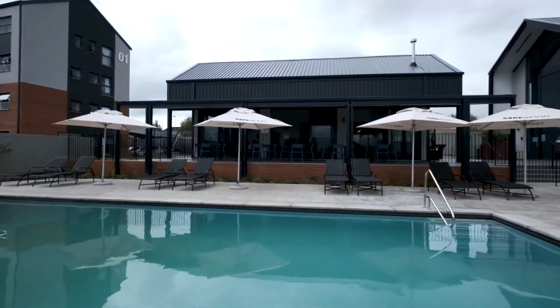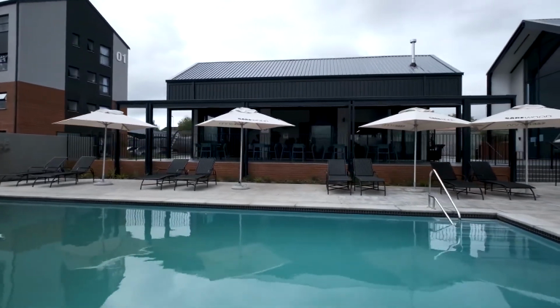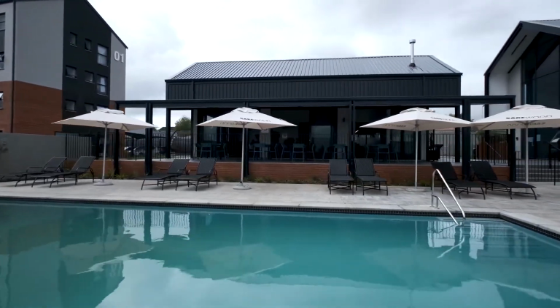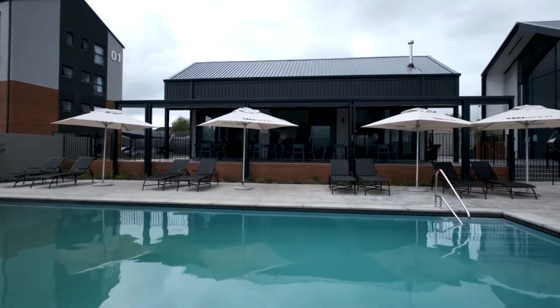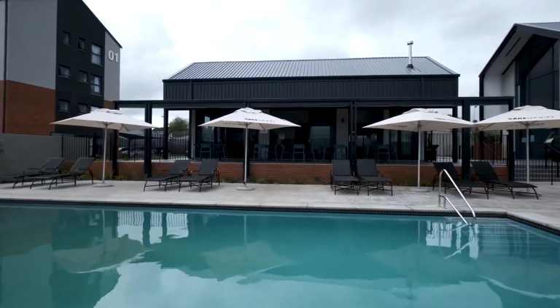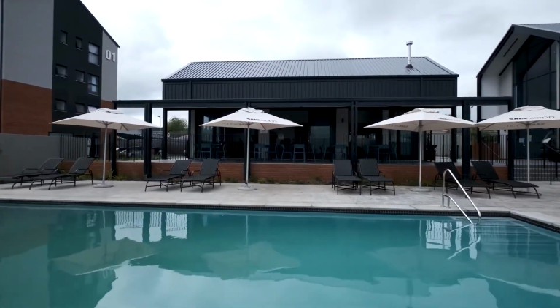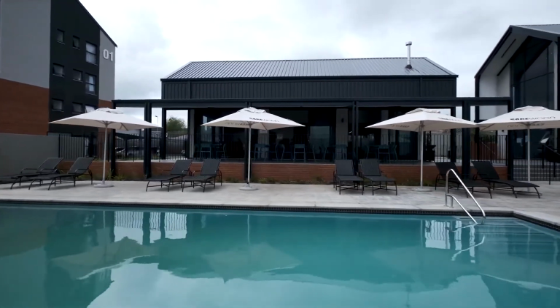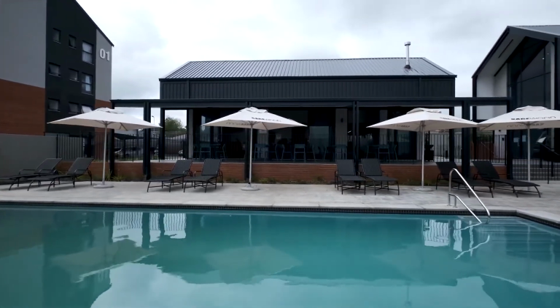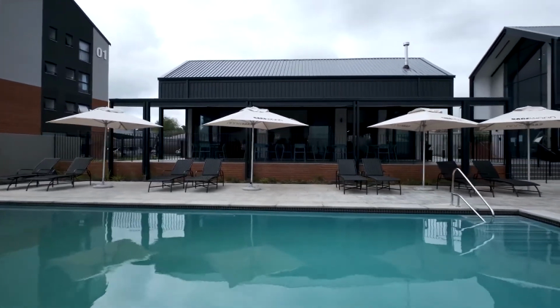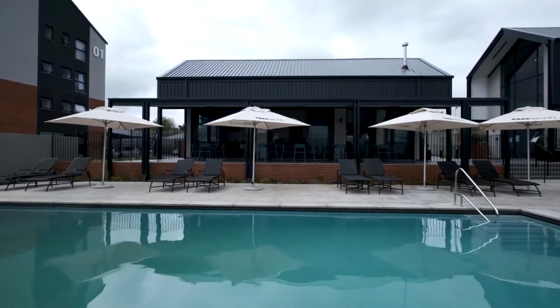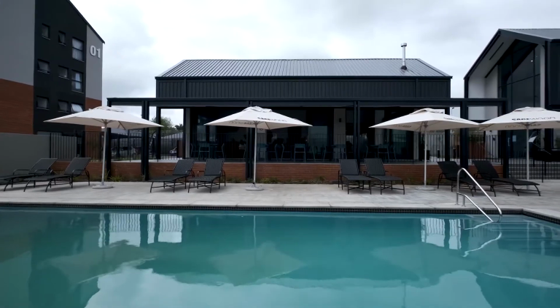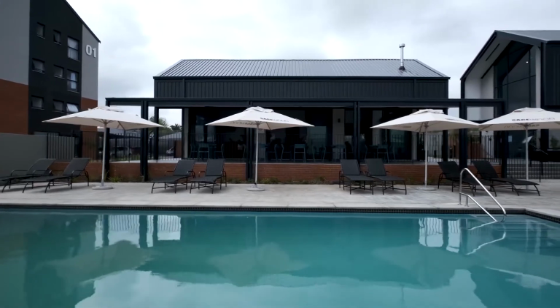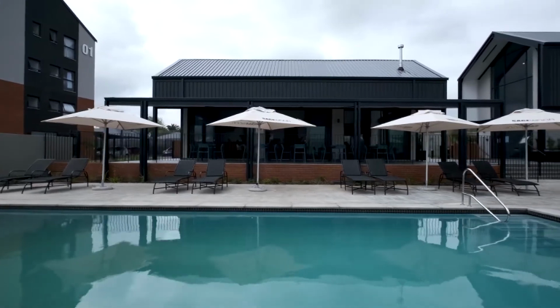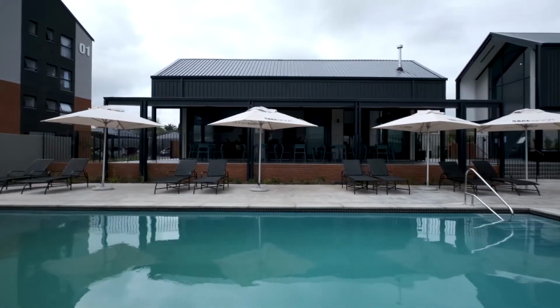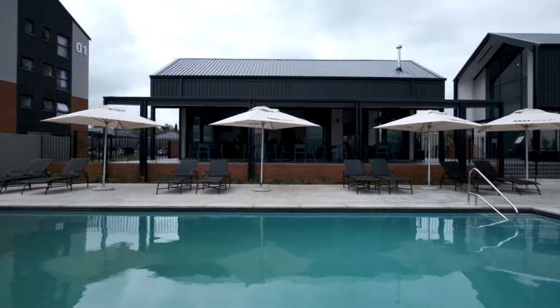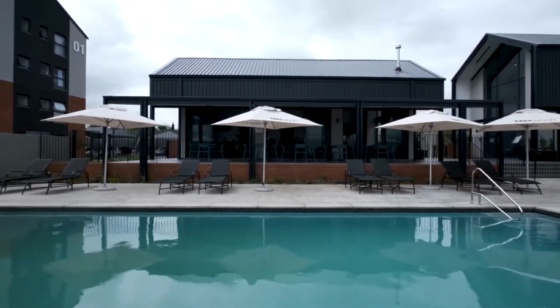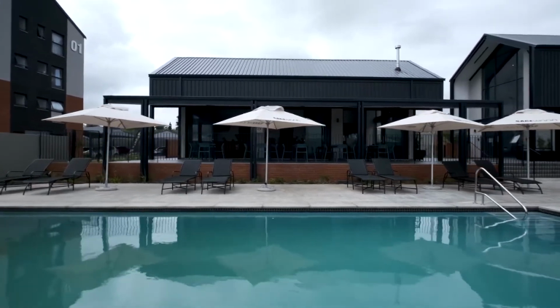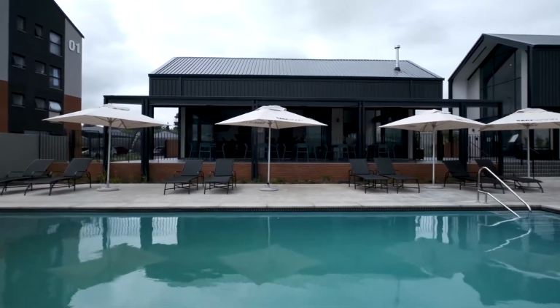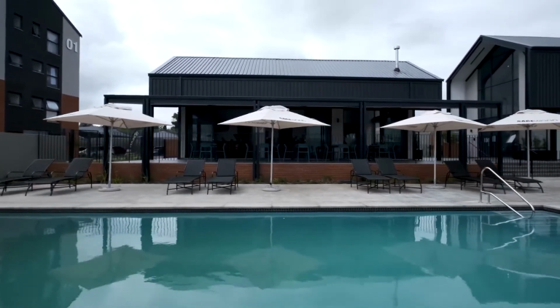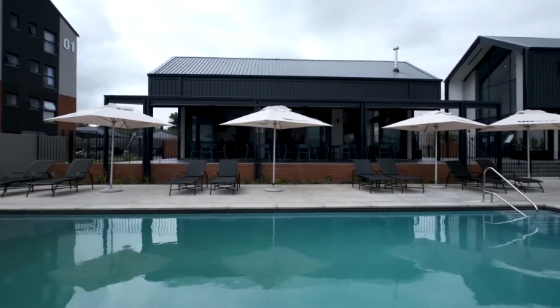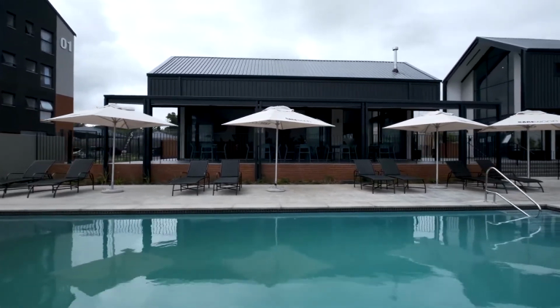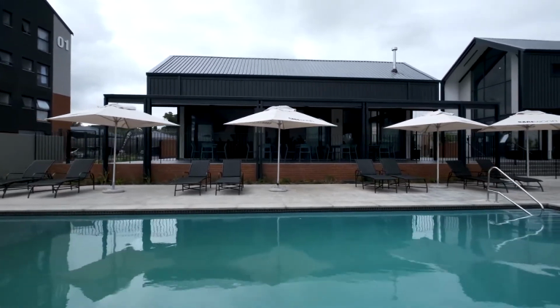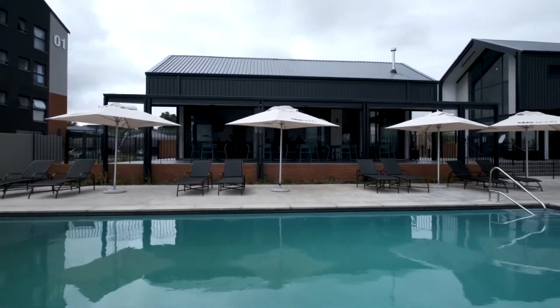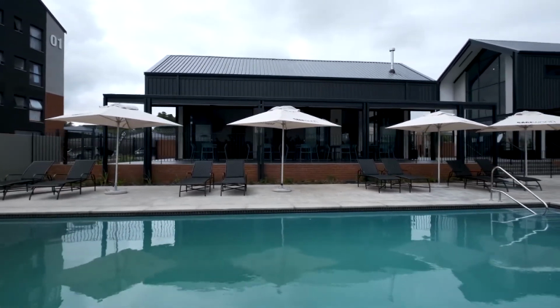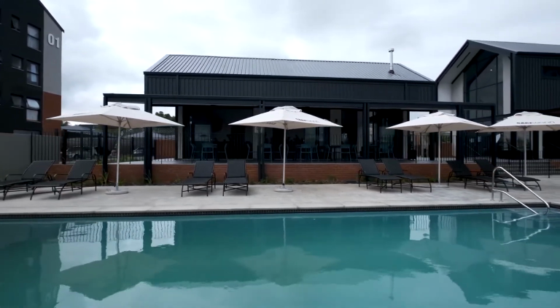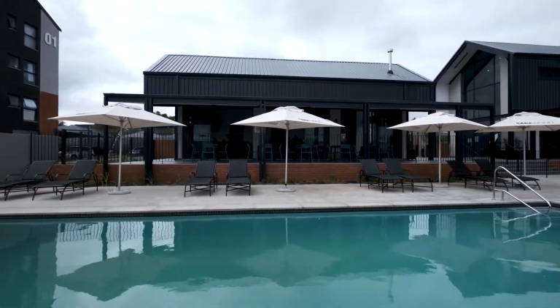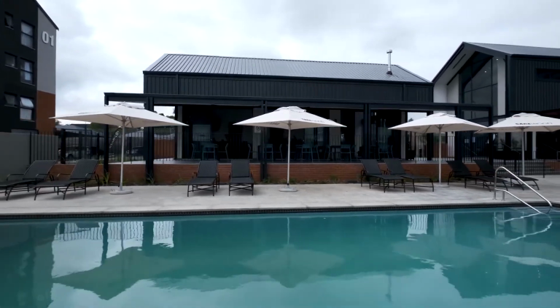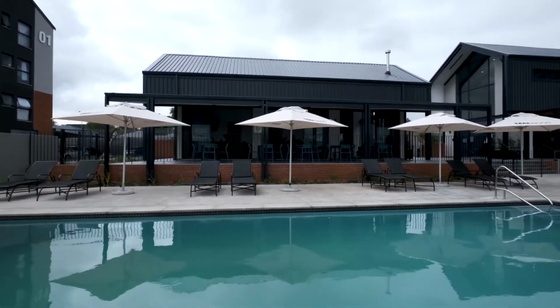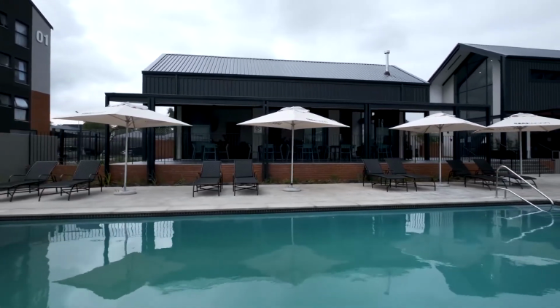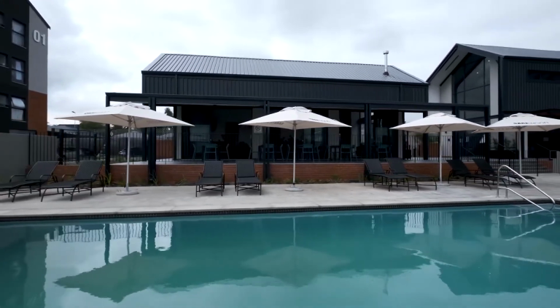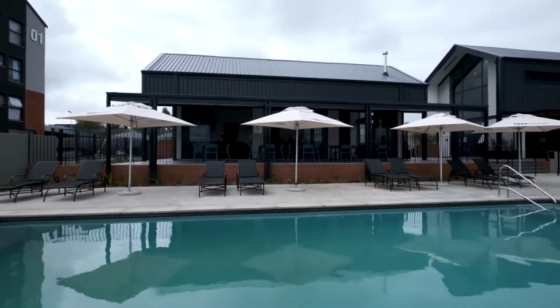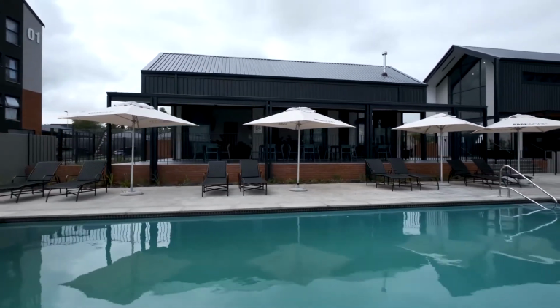Thank you for joining me on a tour of the Sagewood Lifestyle Apartments and I can't wait to book your appointment and show you this incredible development.